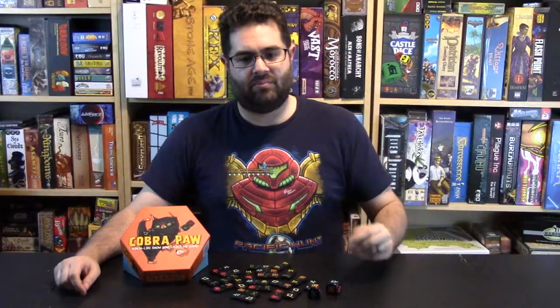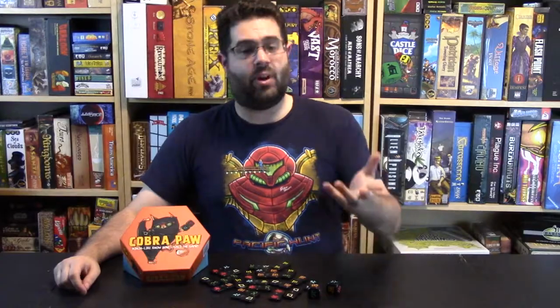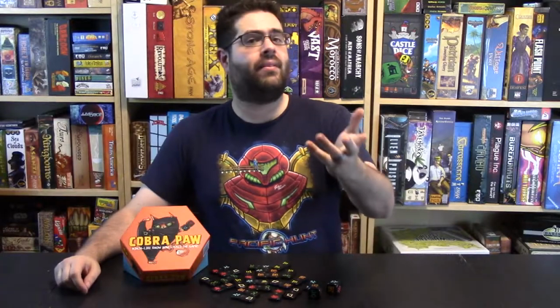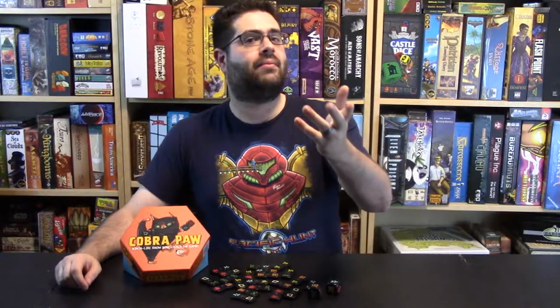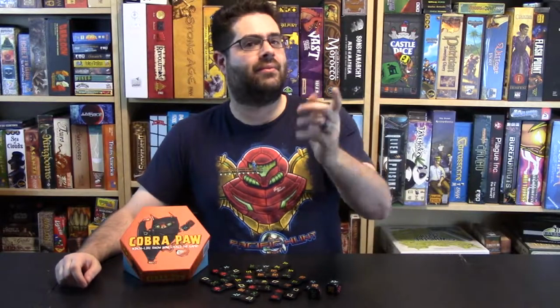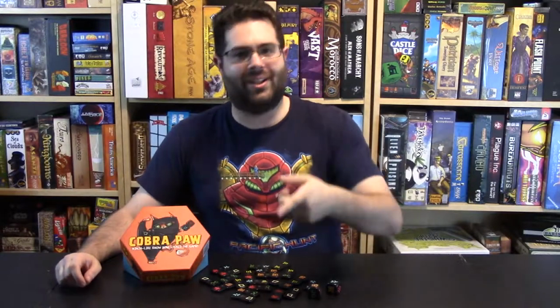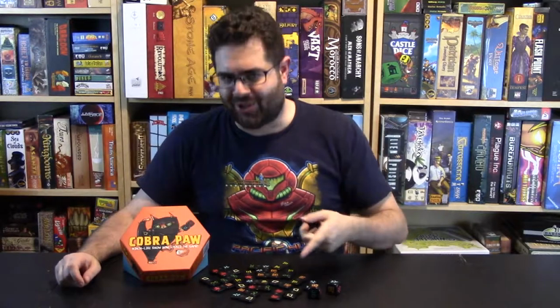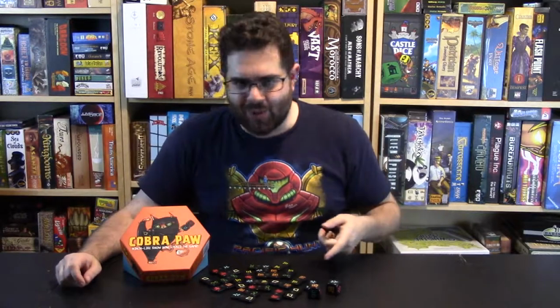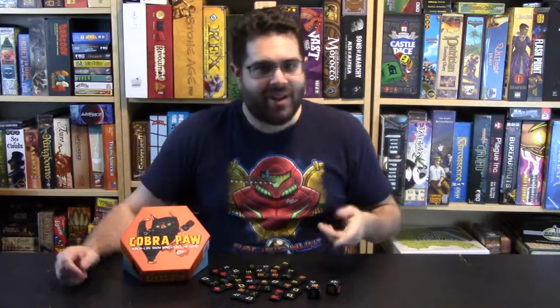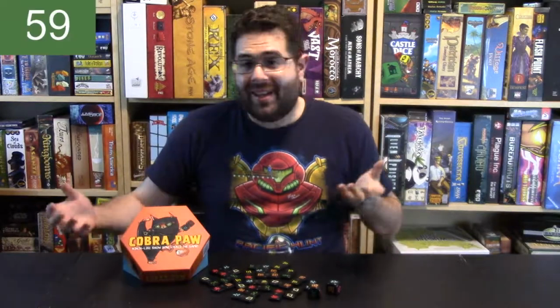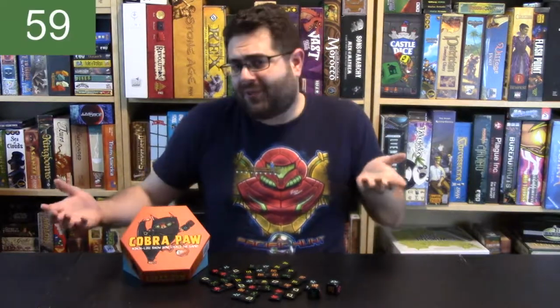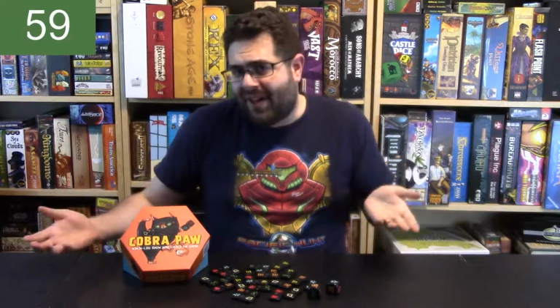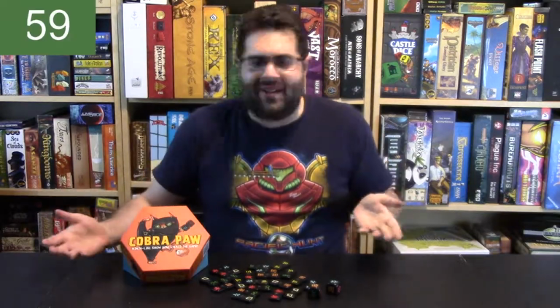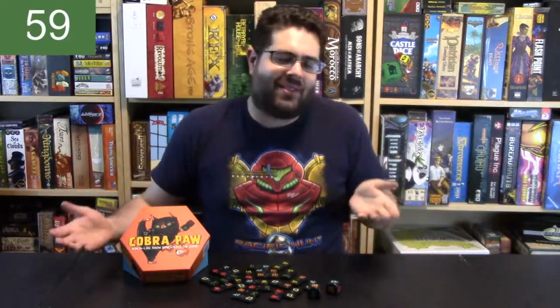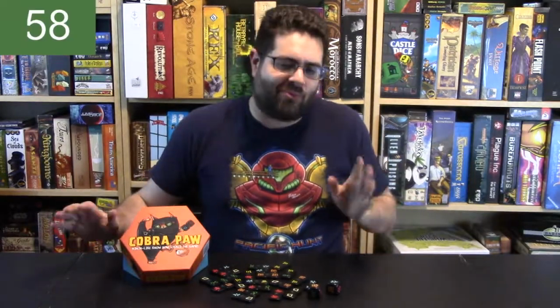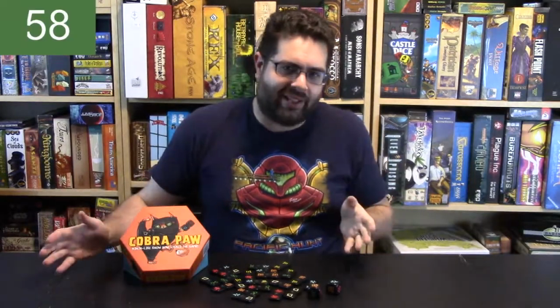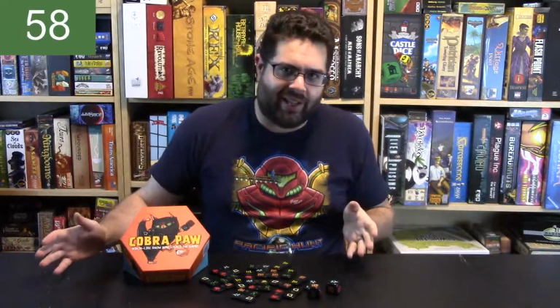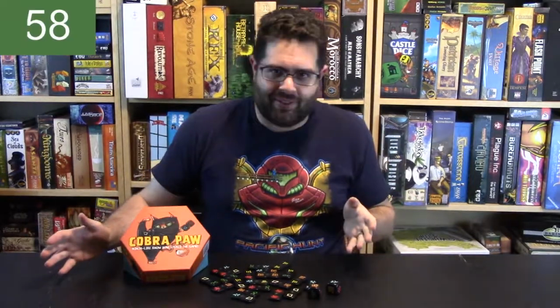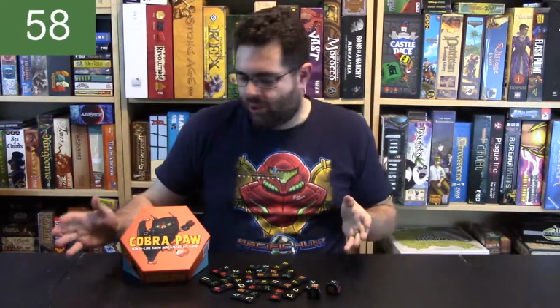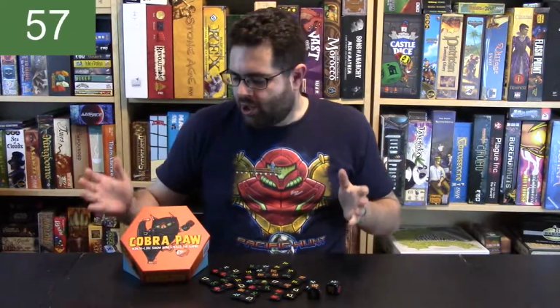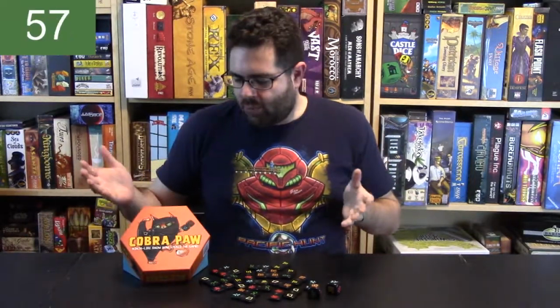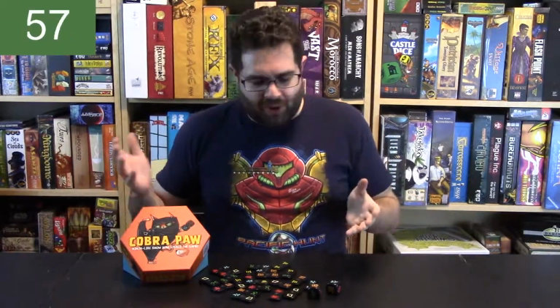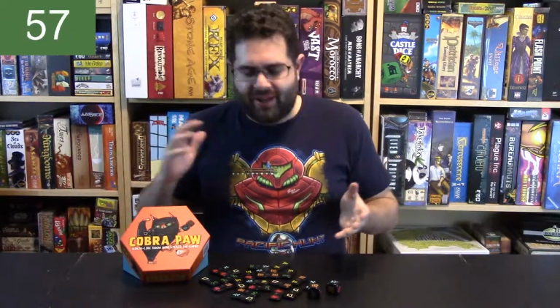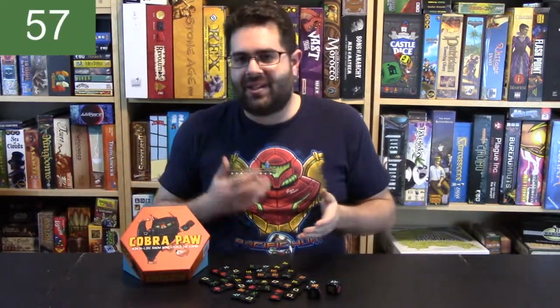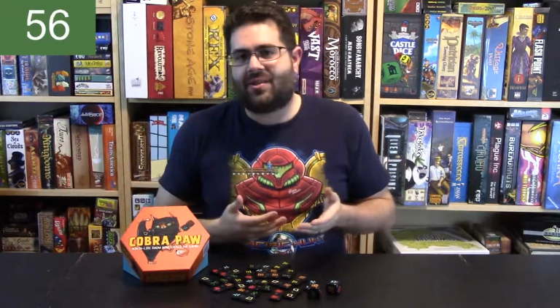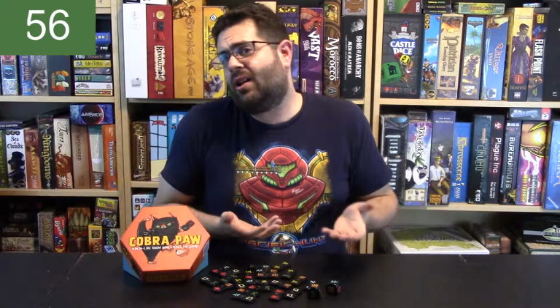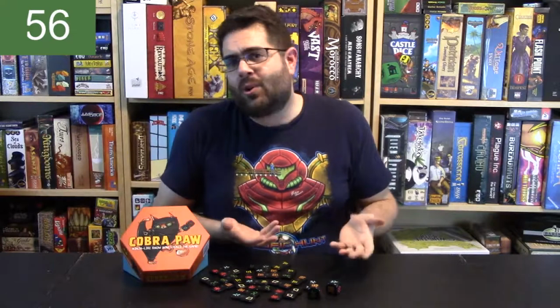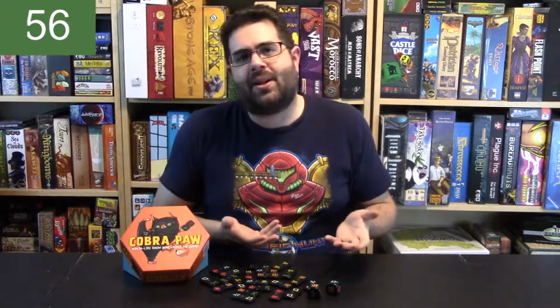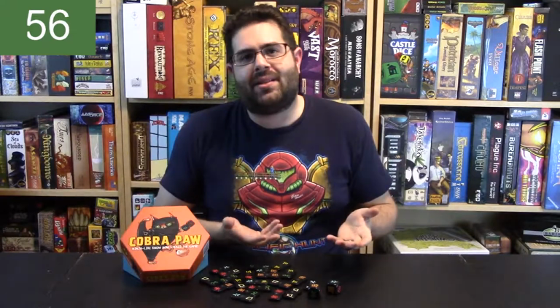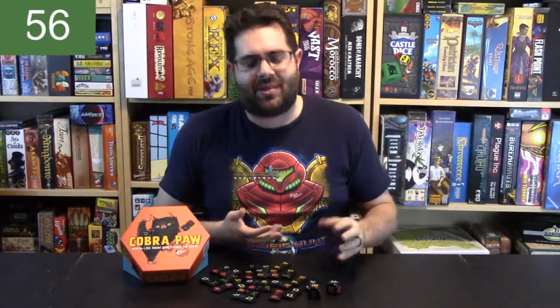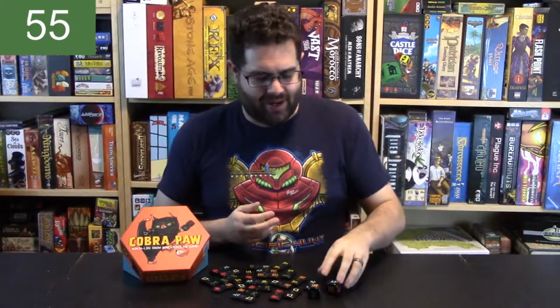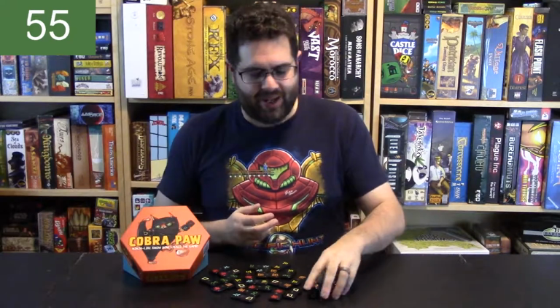Ready? Let's go. It's fun. Cobra Paw is a quick-playing dexterity game.